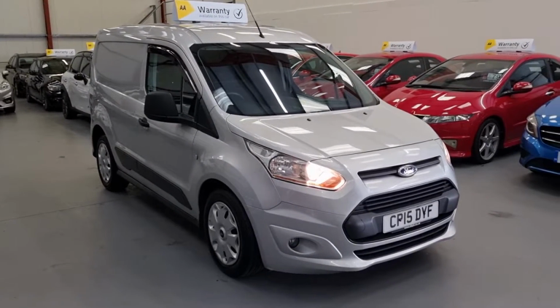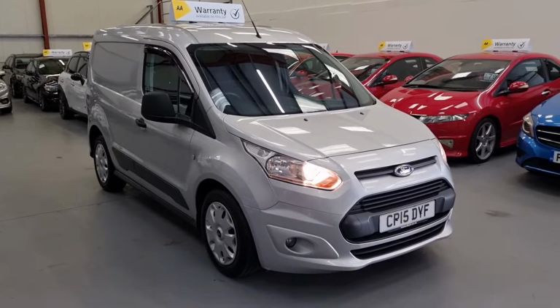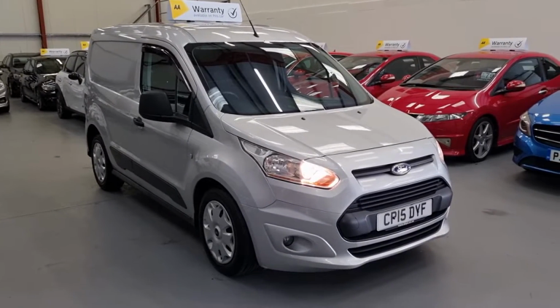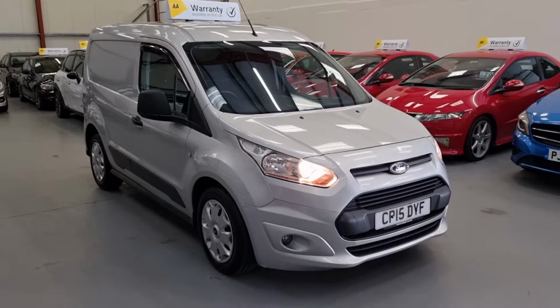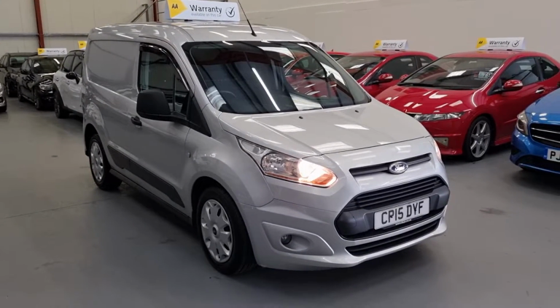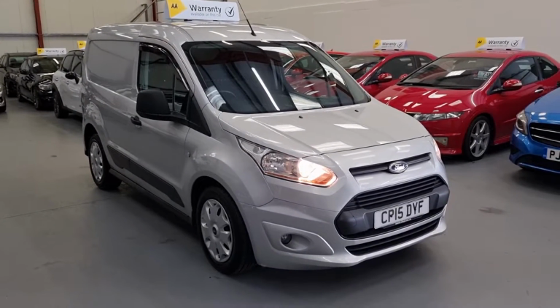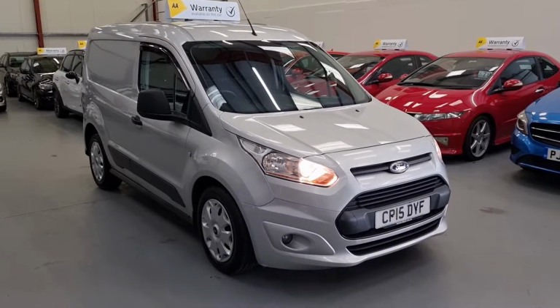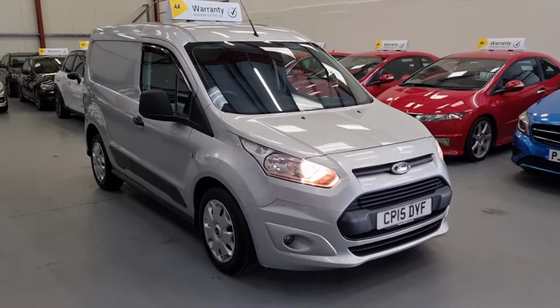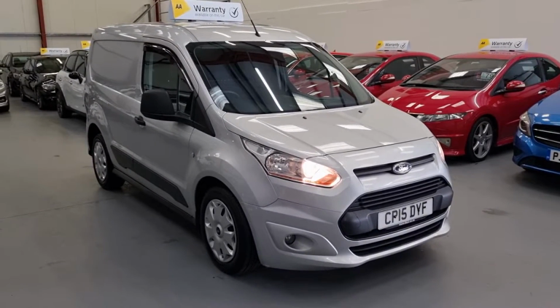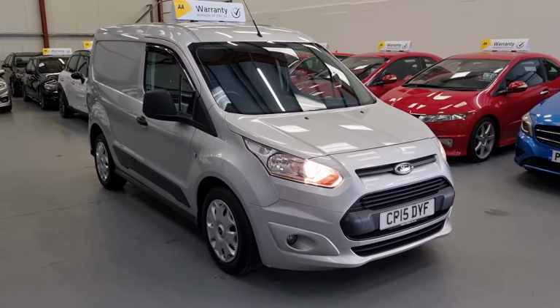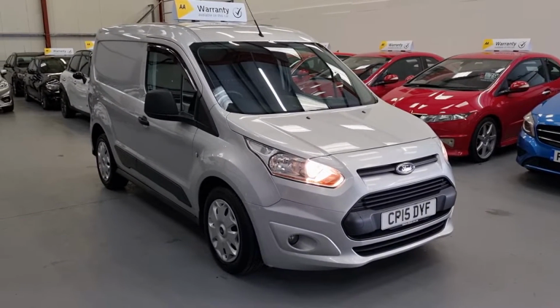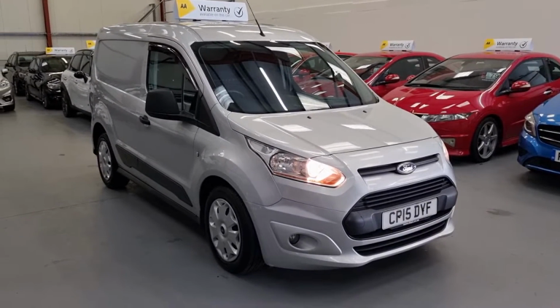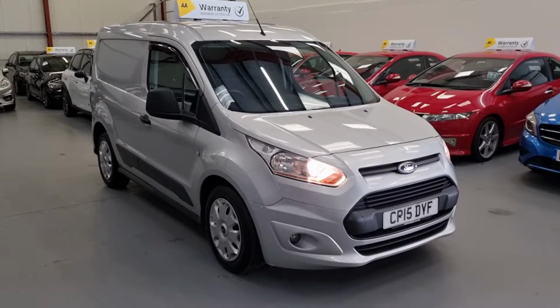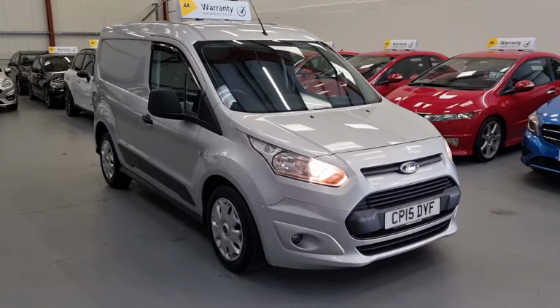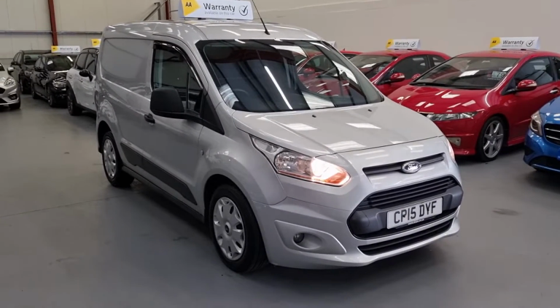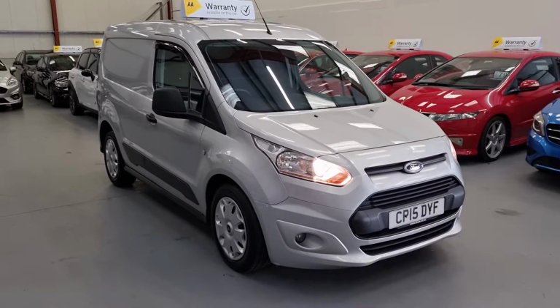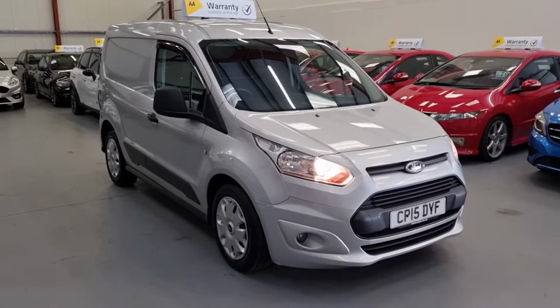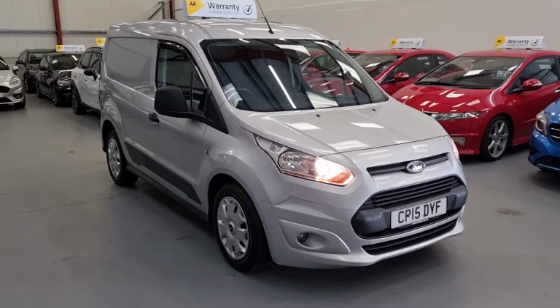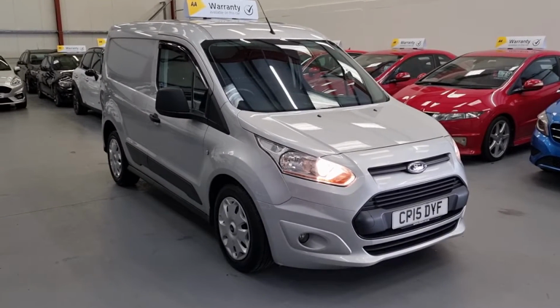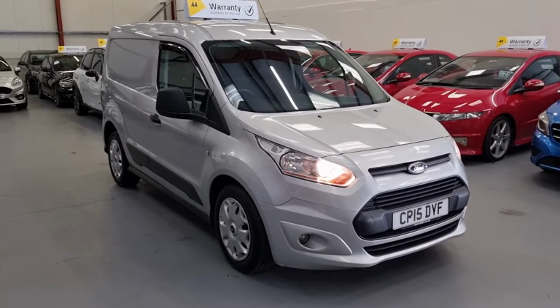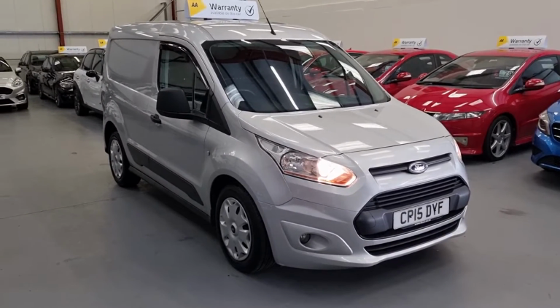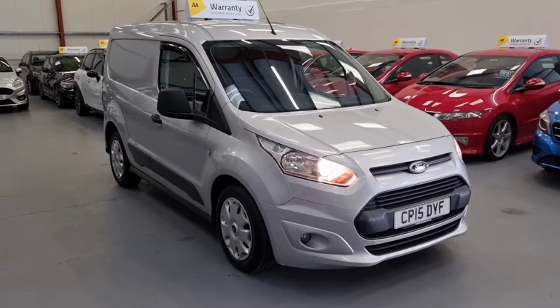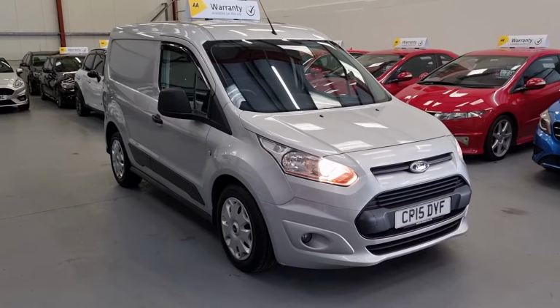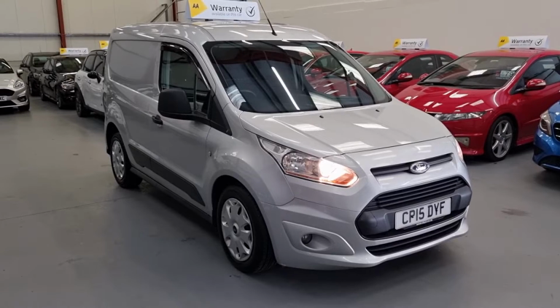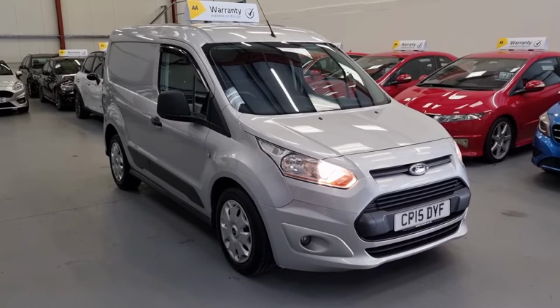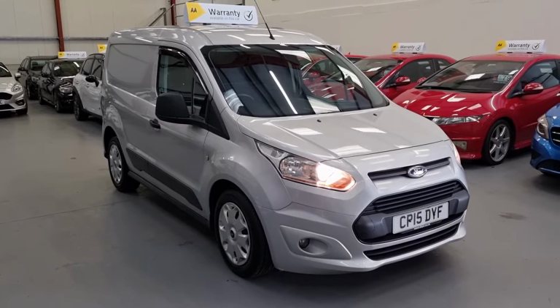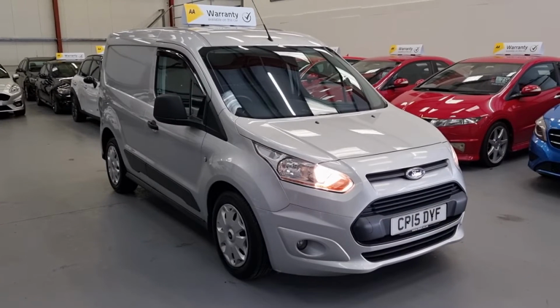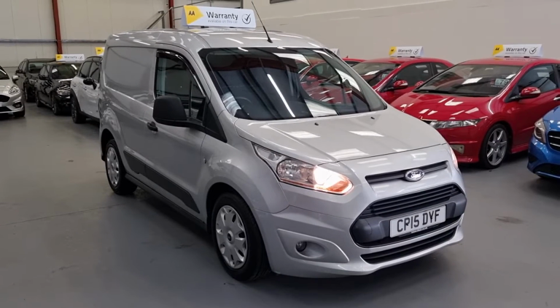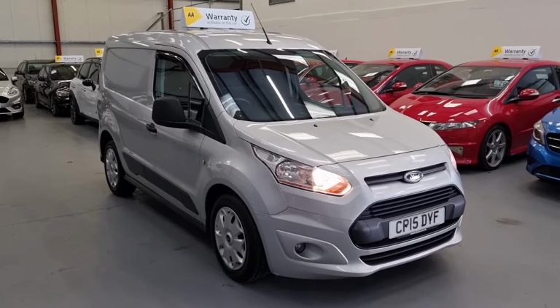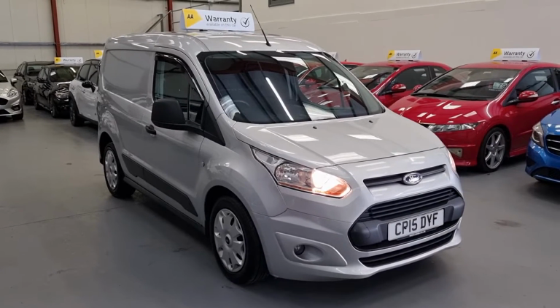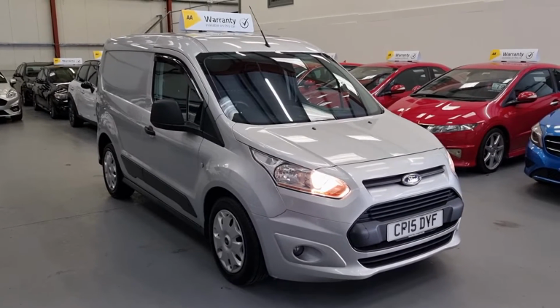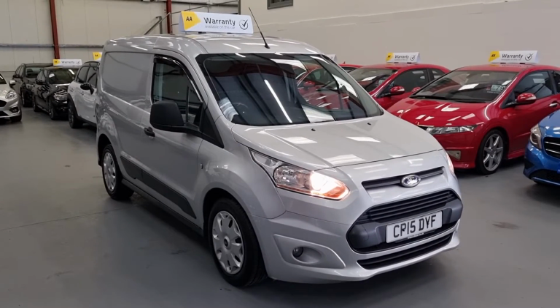Our 15-plate Ford Transit Connect is going live on our website now. Warranty and finance available.